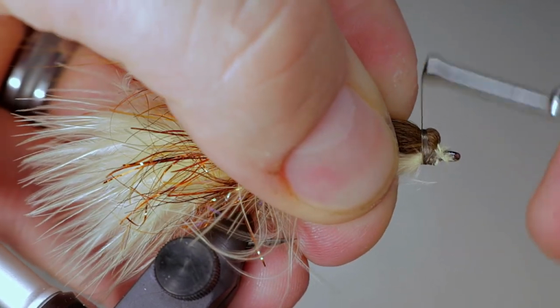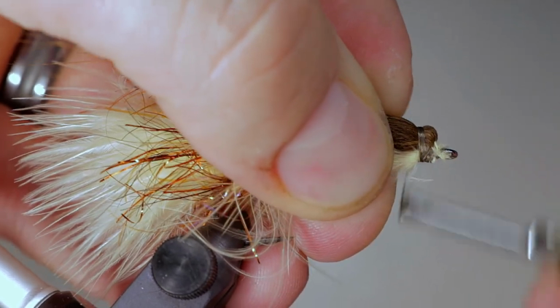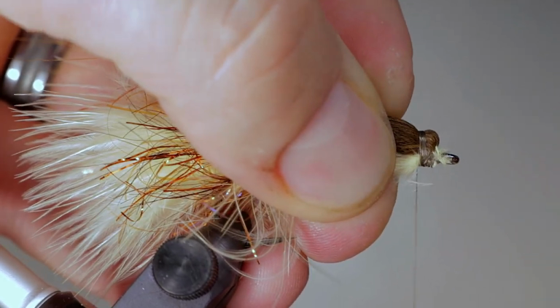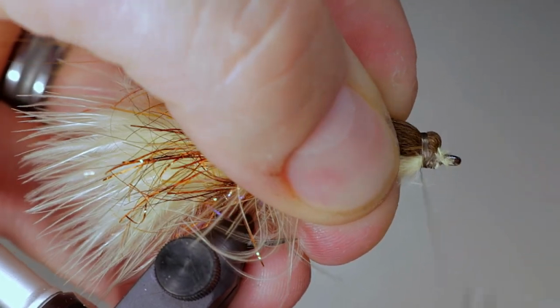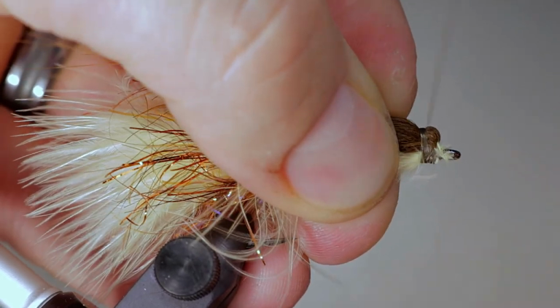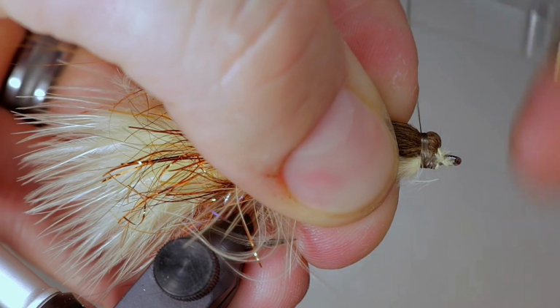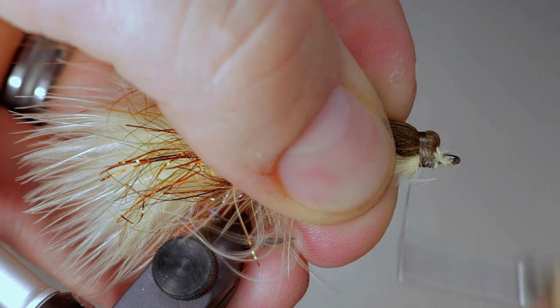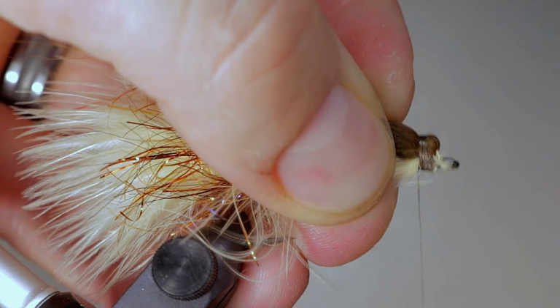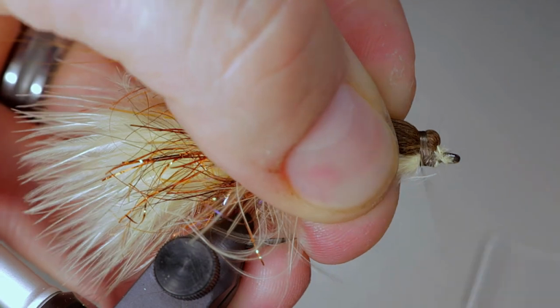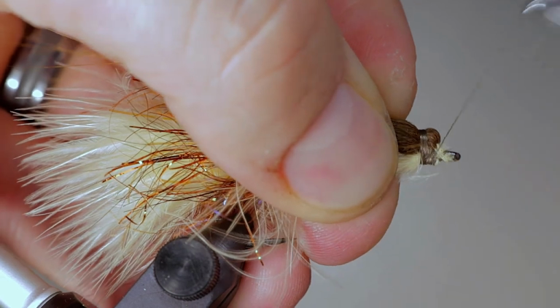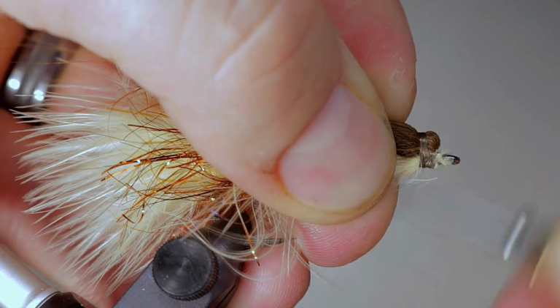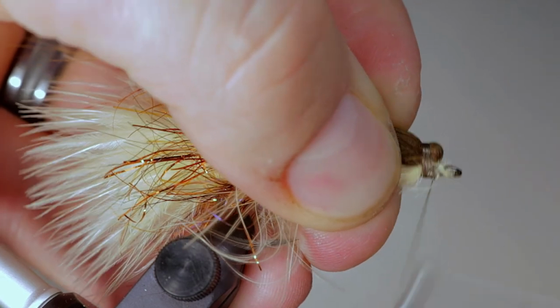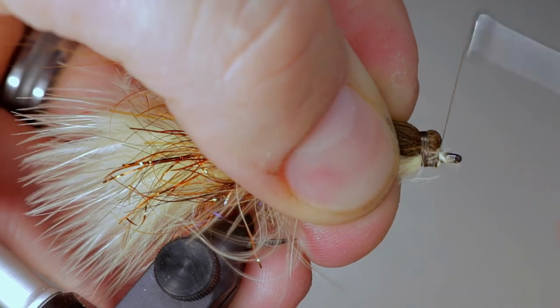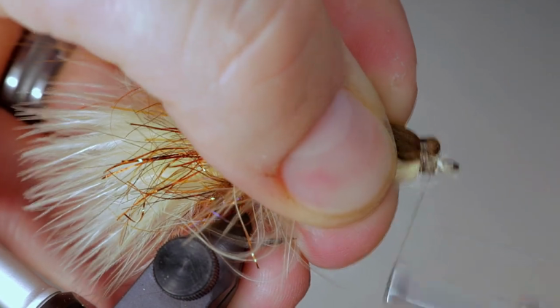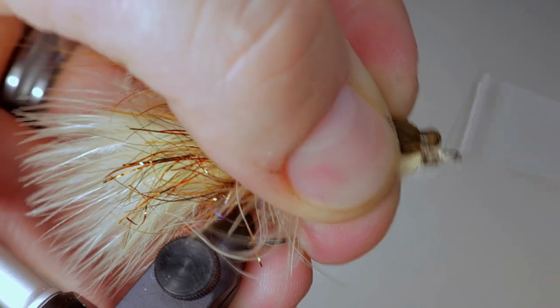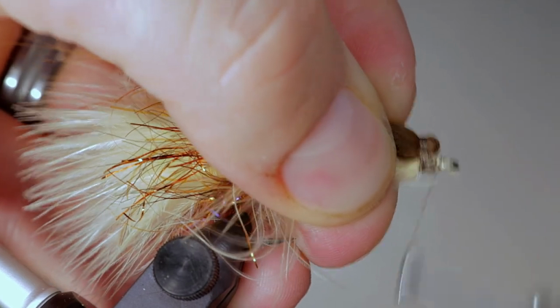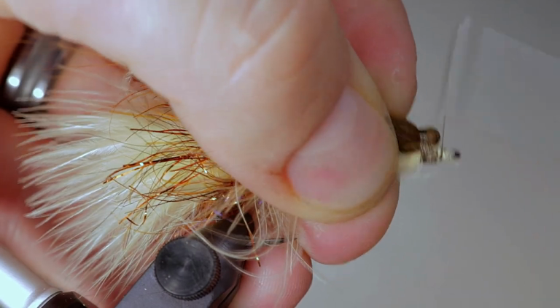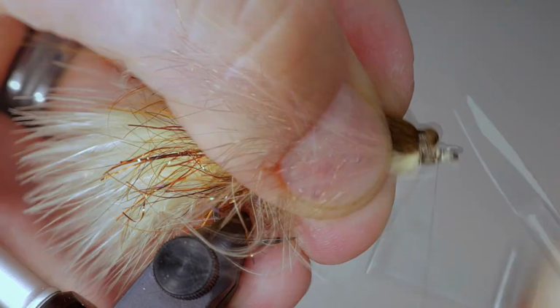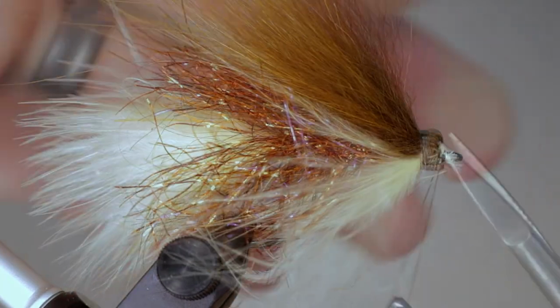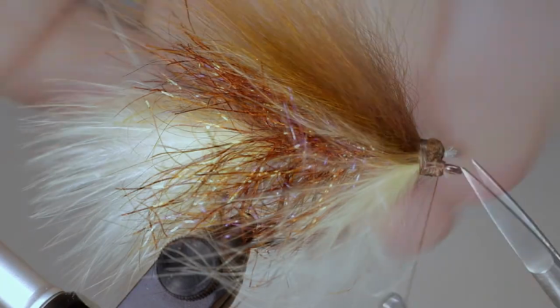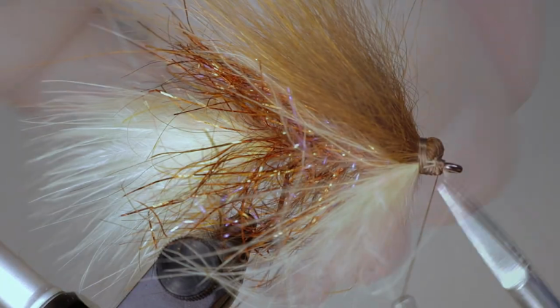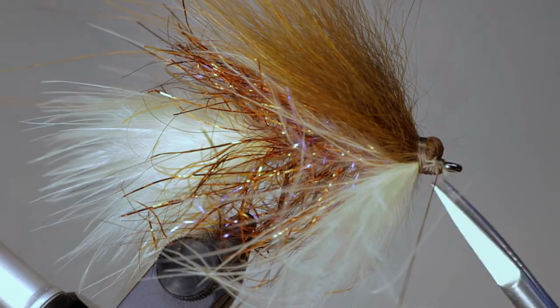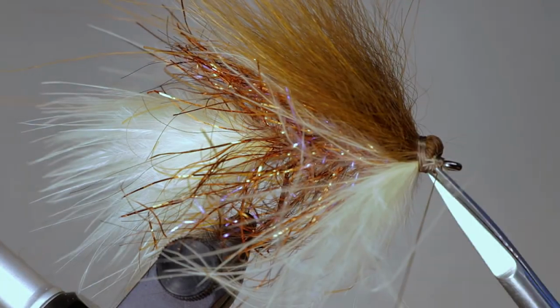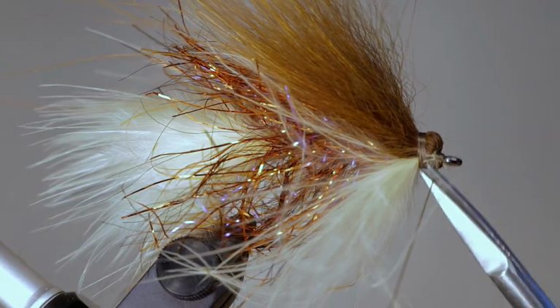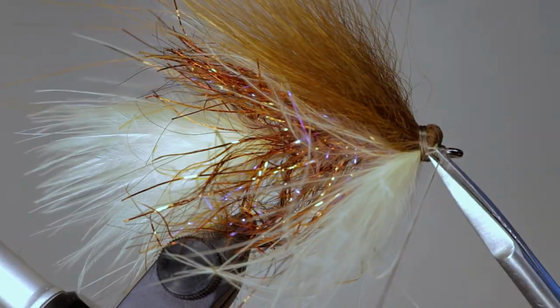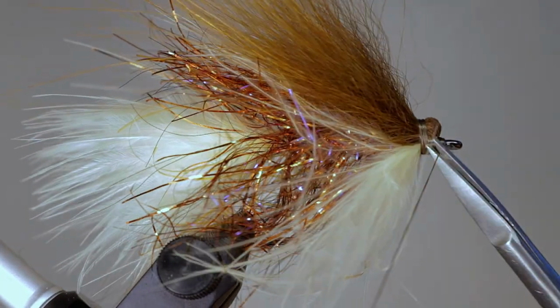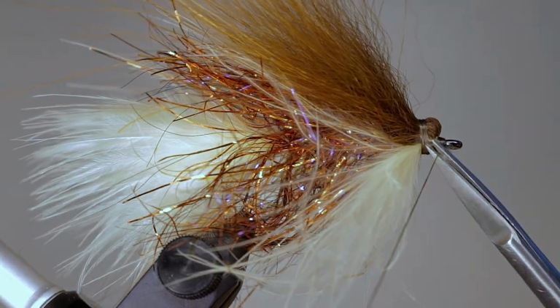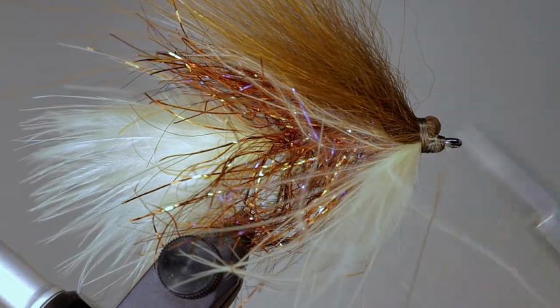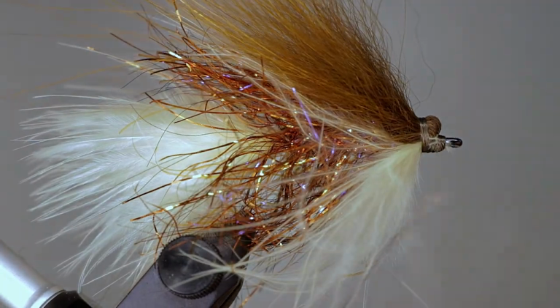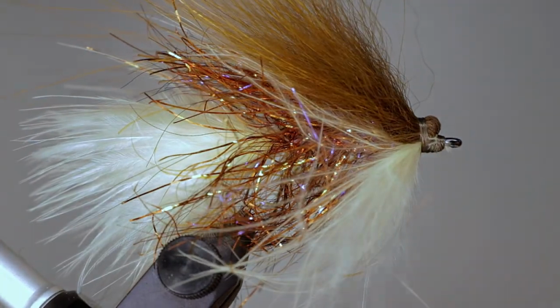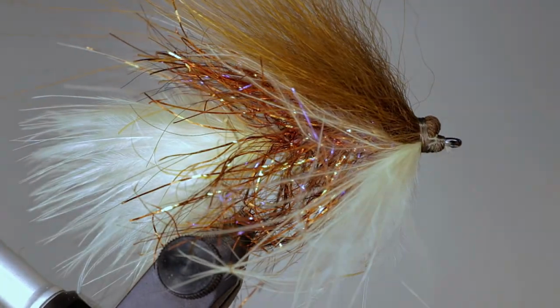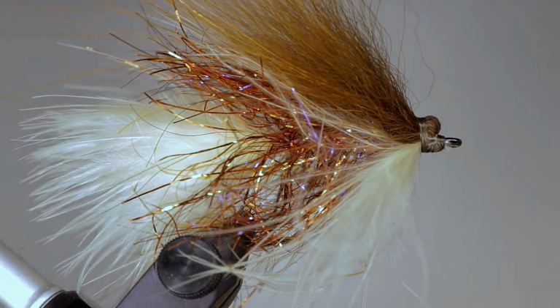Whip finish in front of the fox and cut your thread. I like to add flexment at this point to keep everything secure.